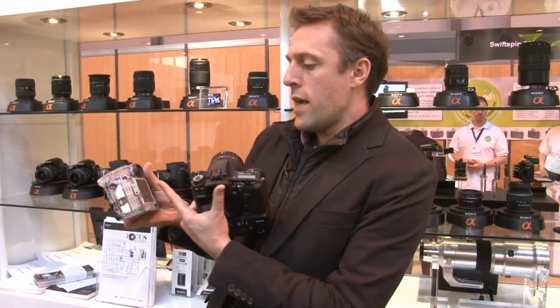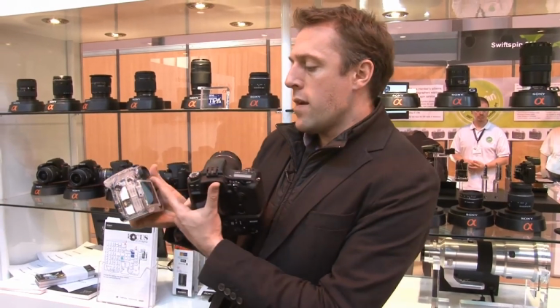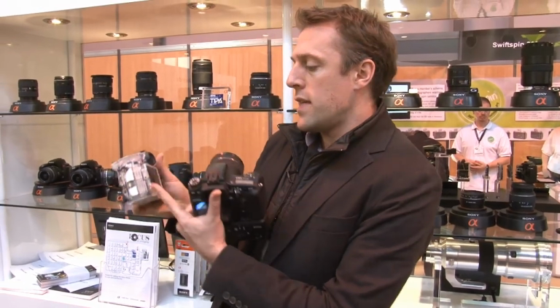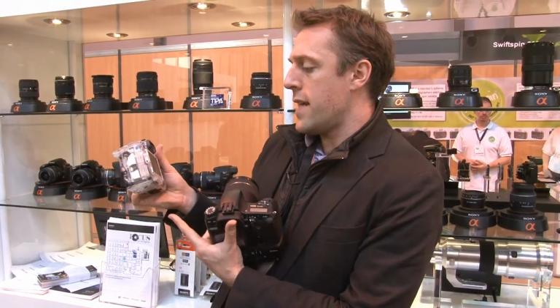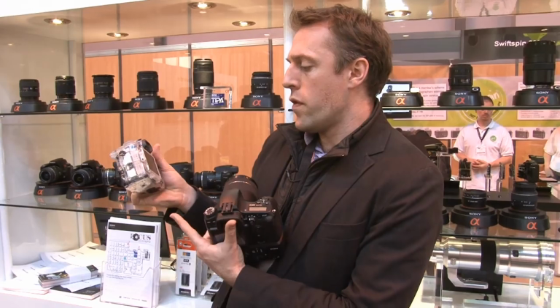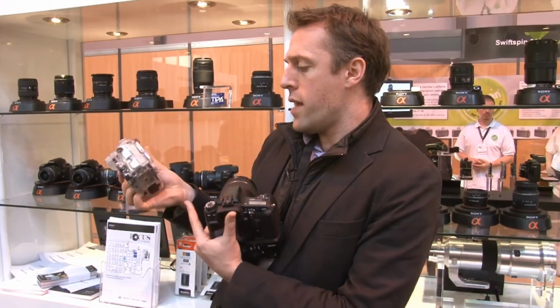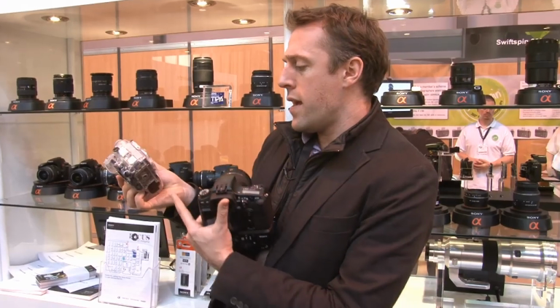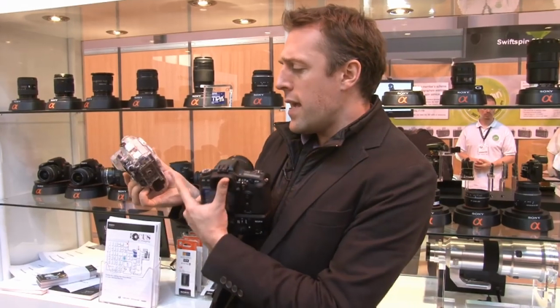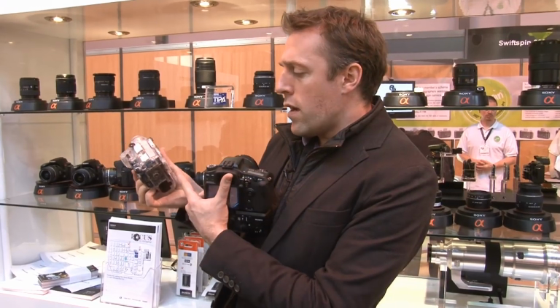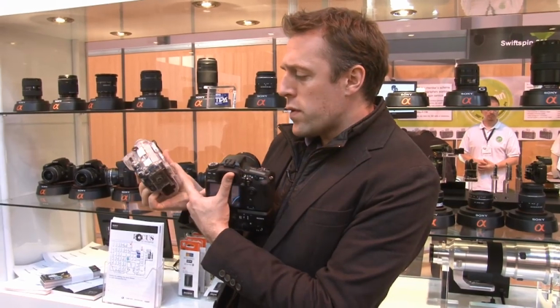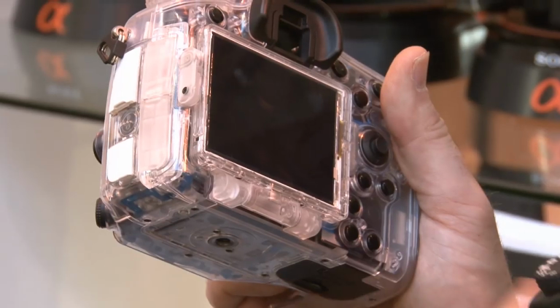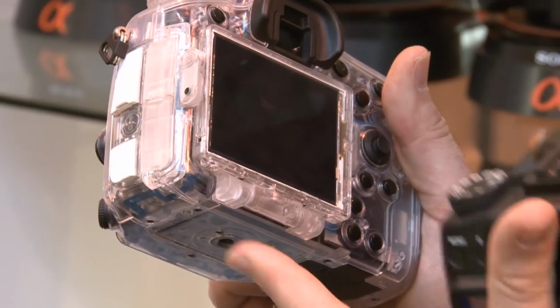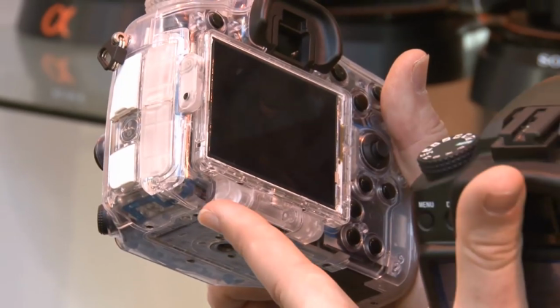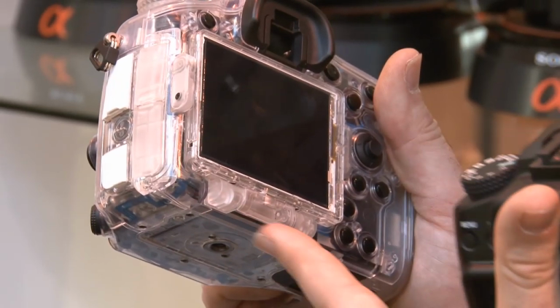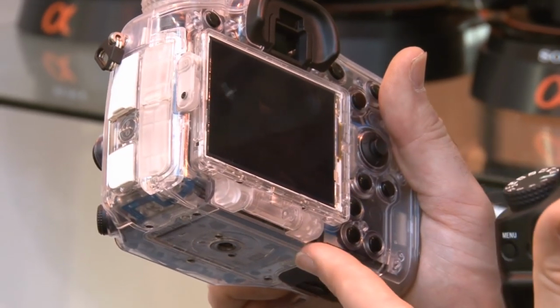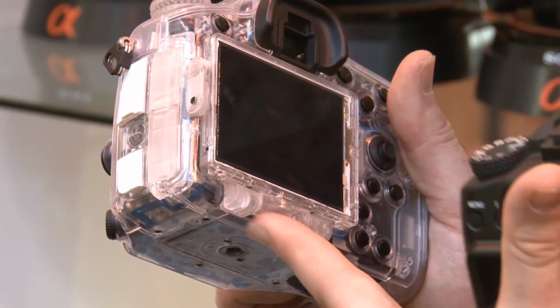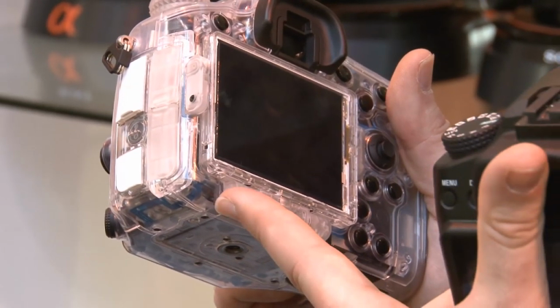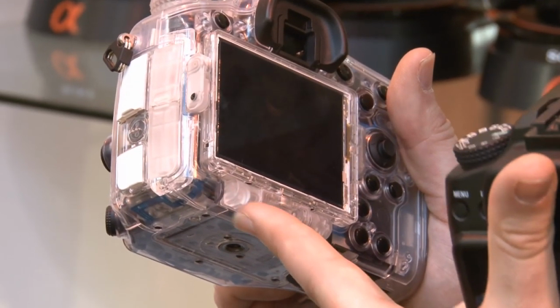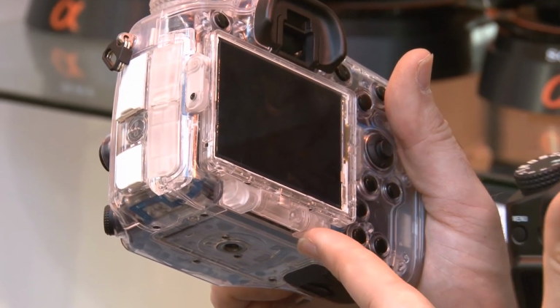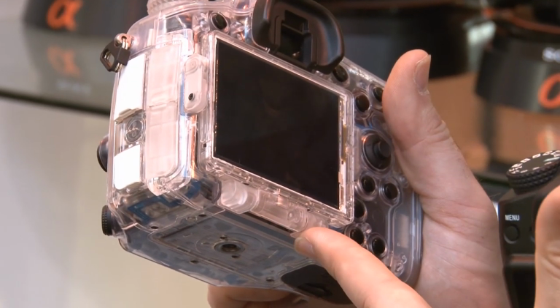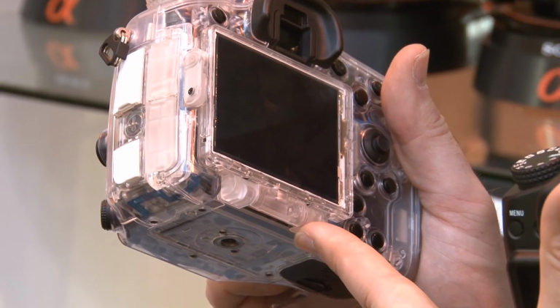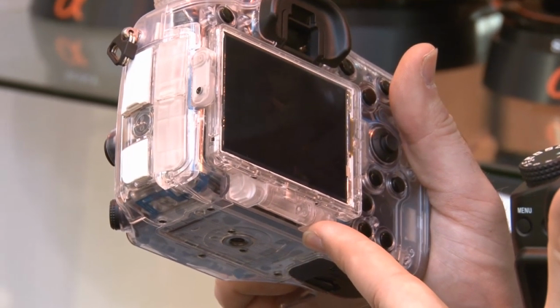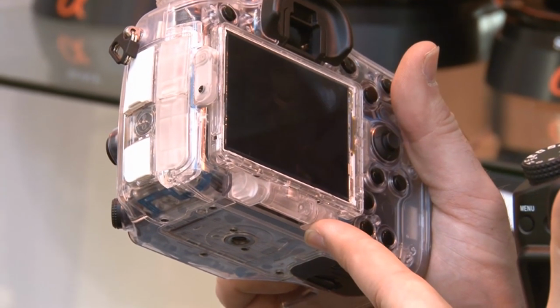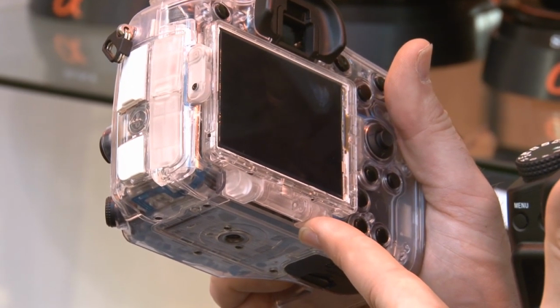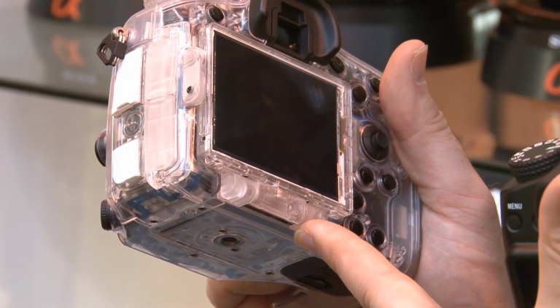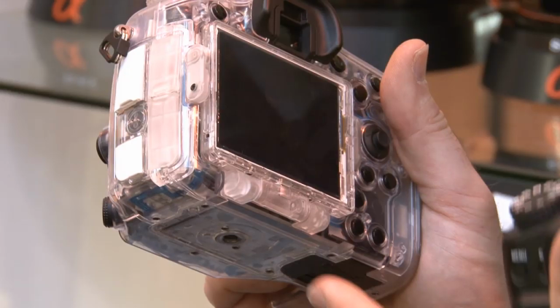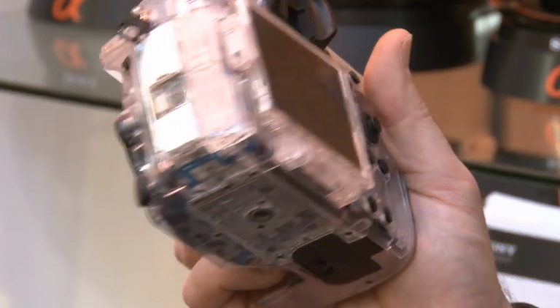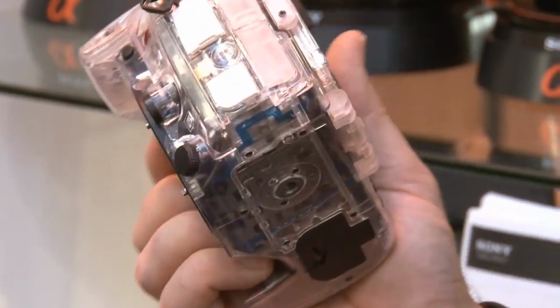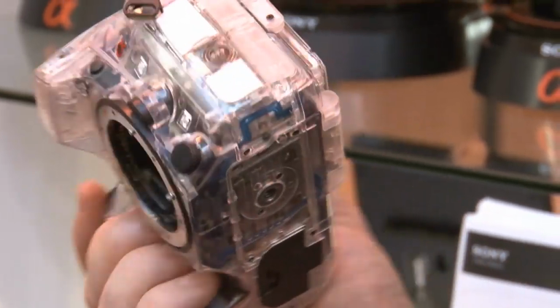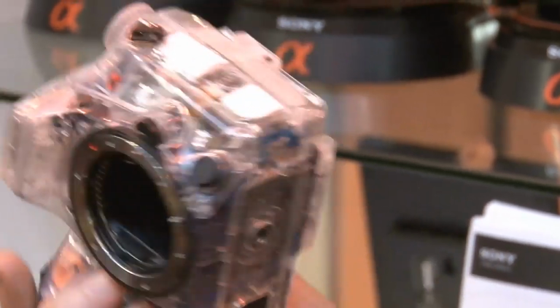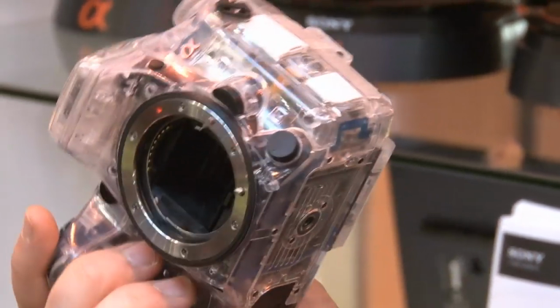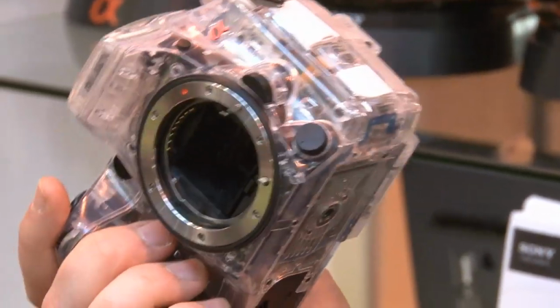The LCD on the rear here also looks as though it's going to be articulated, as that looks like there's going to be a hinge on the base there.